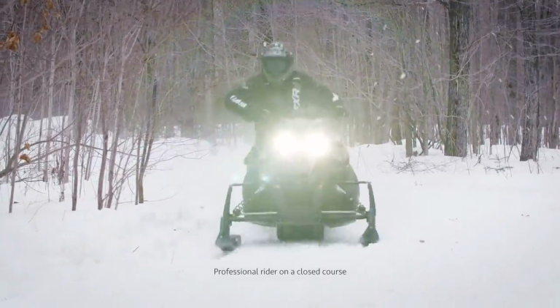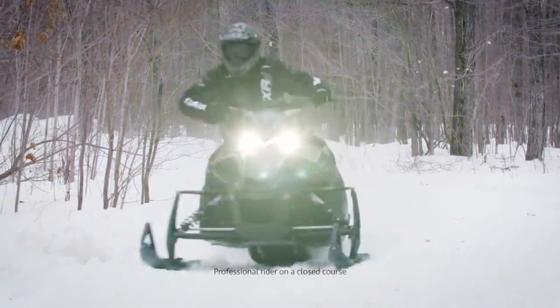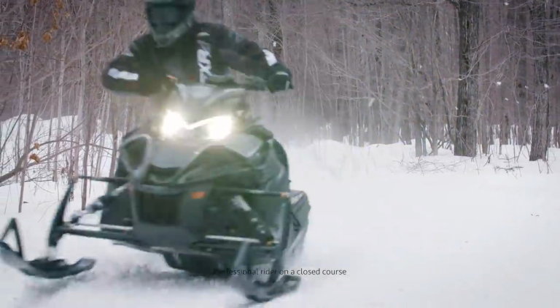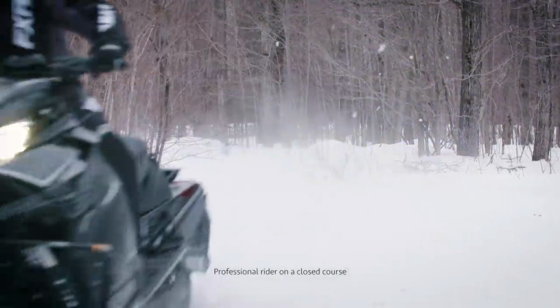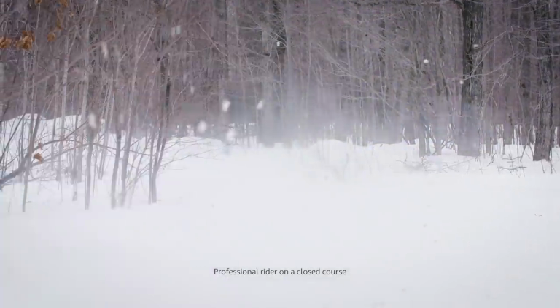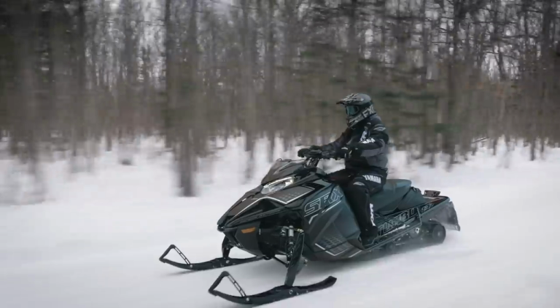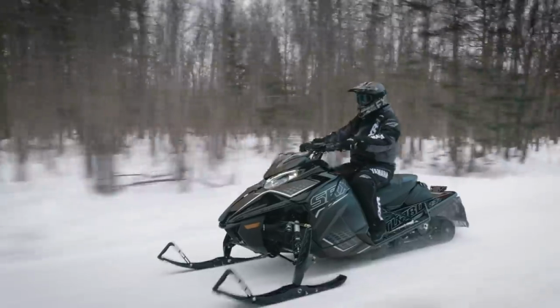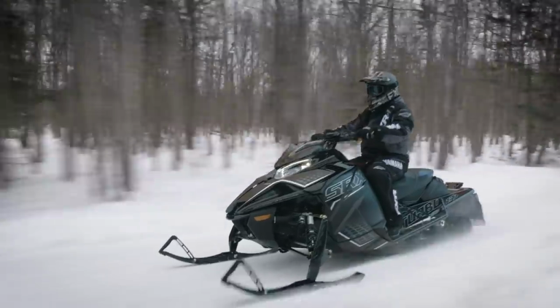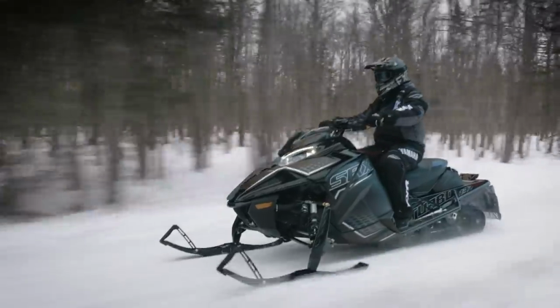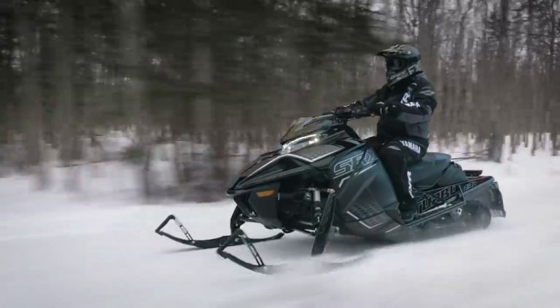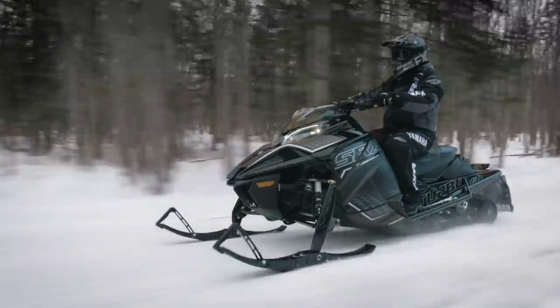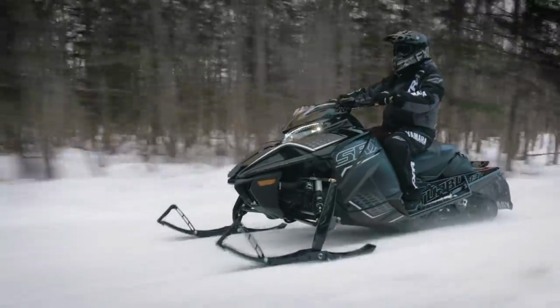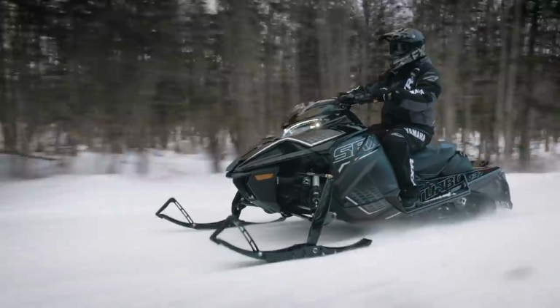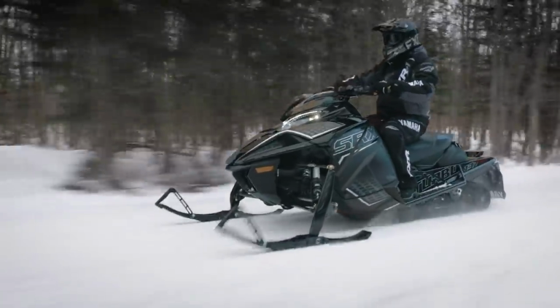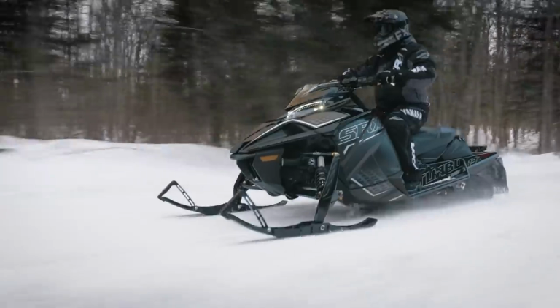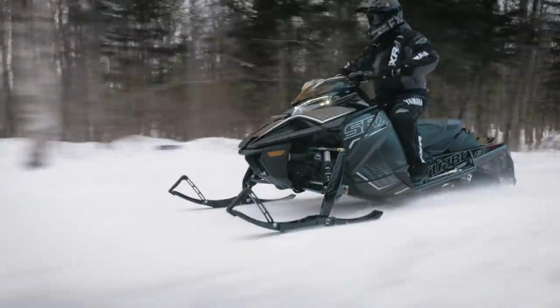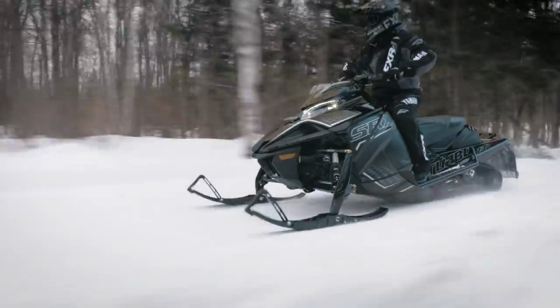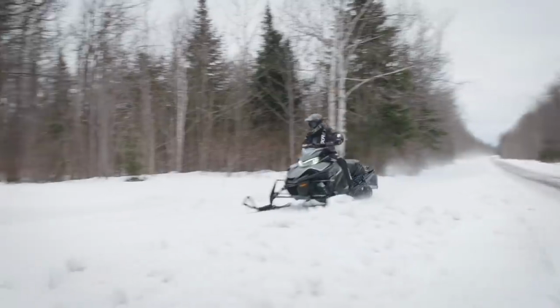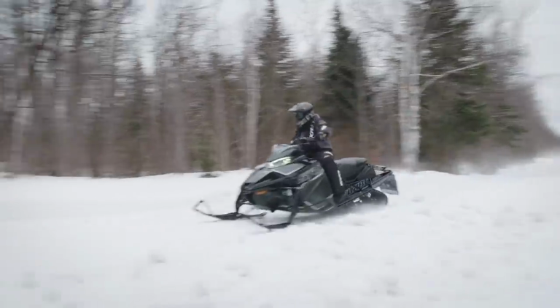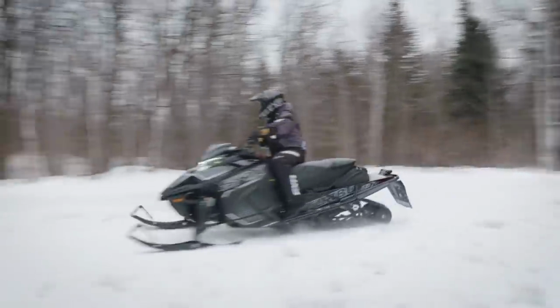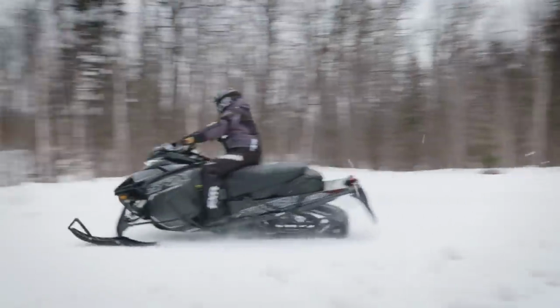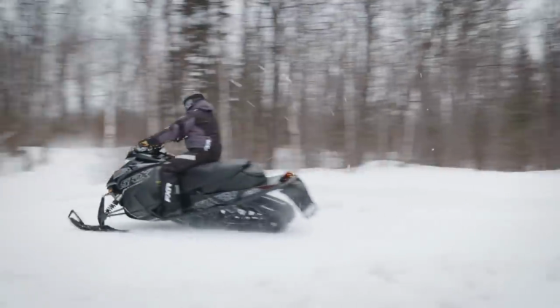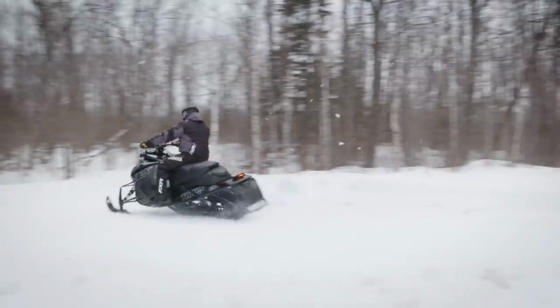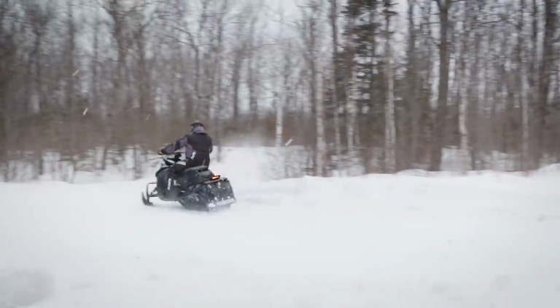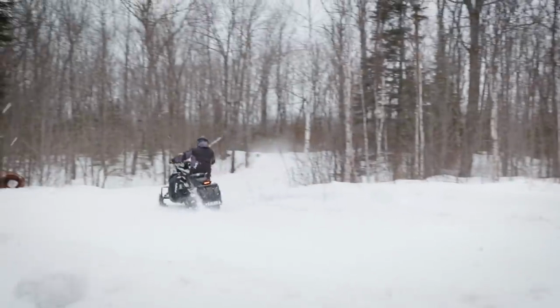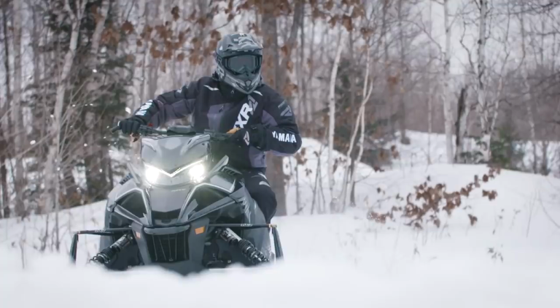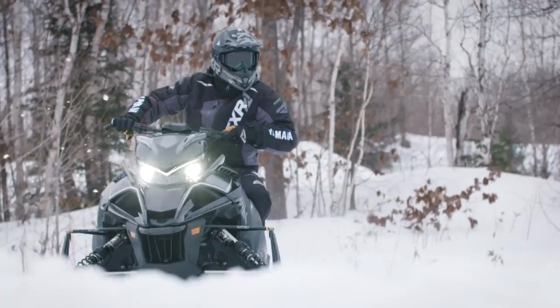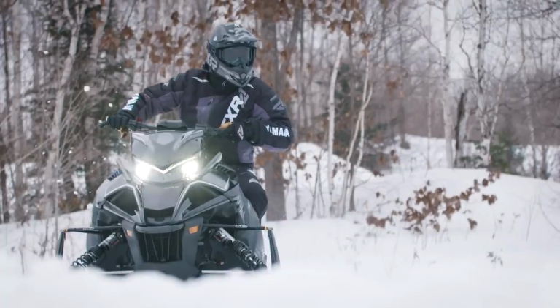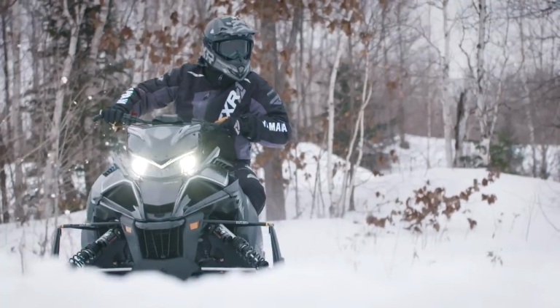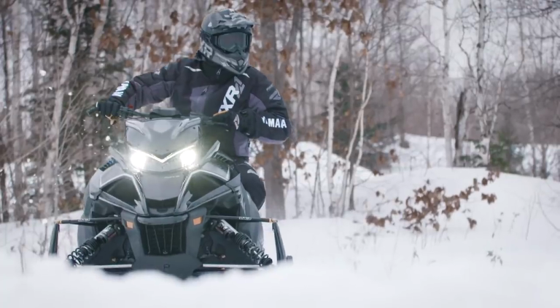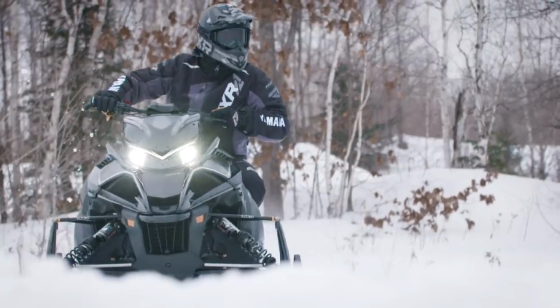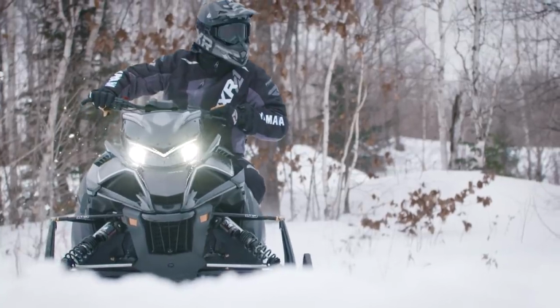The limited-edition color and graphics make for jaw-dropping good looks to accompany that legendary speed, but only for a limited time.